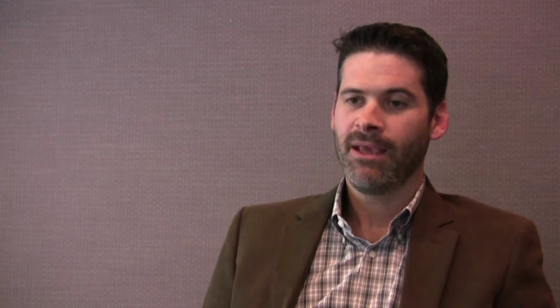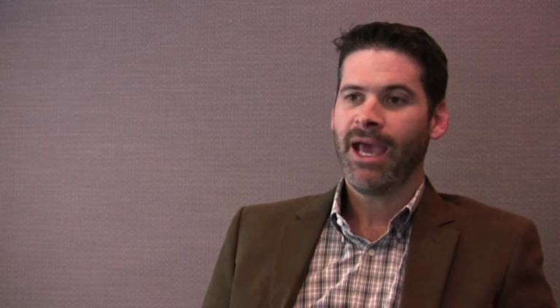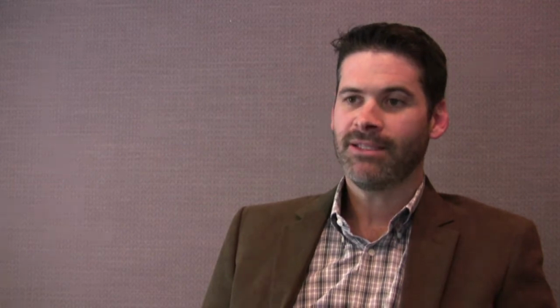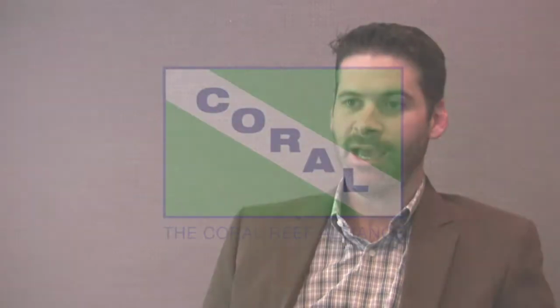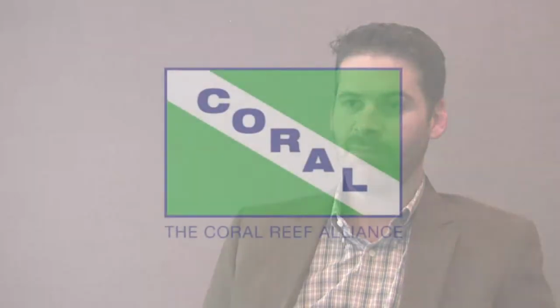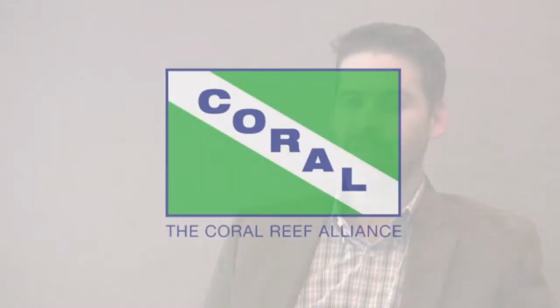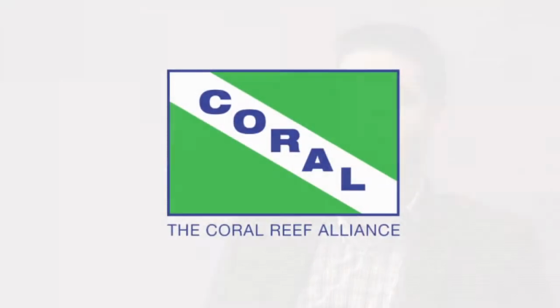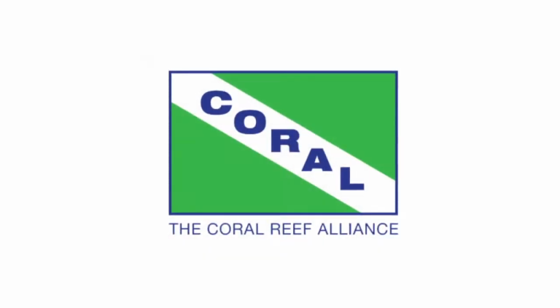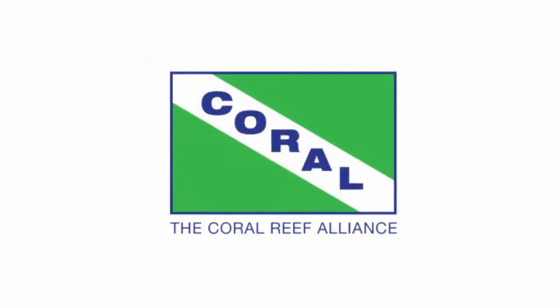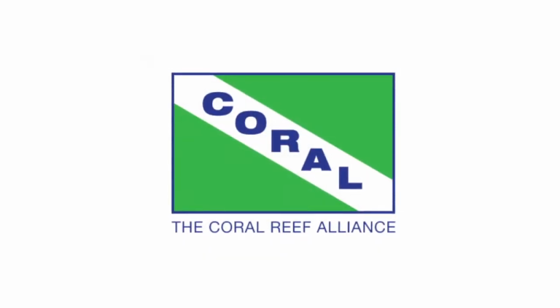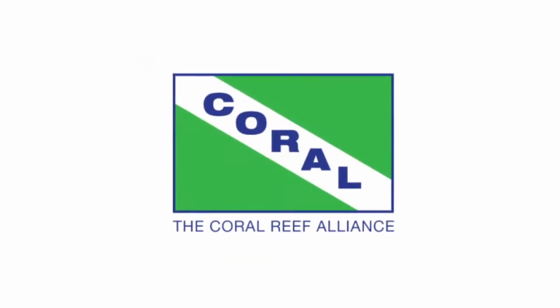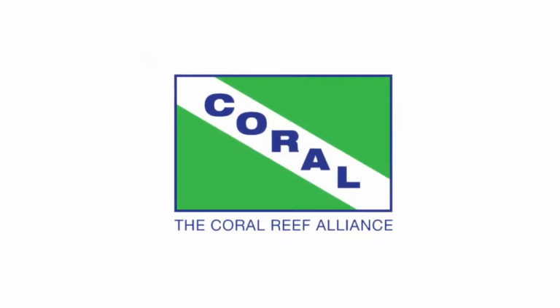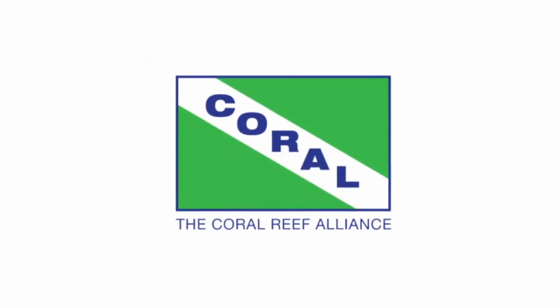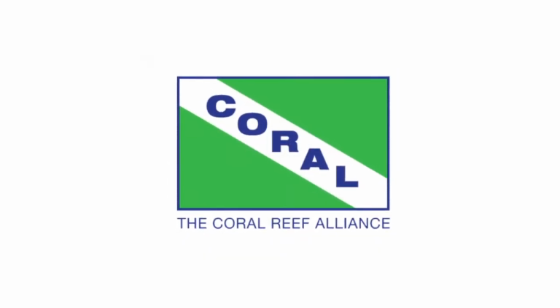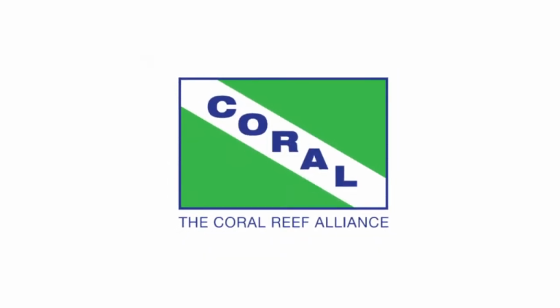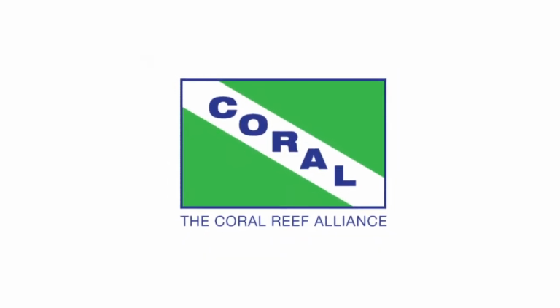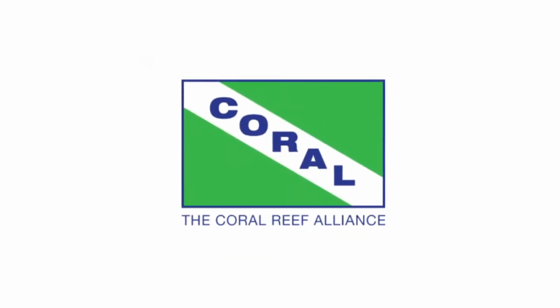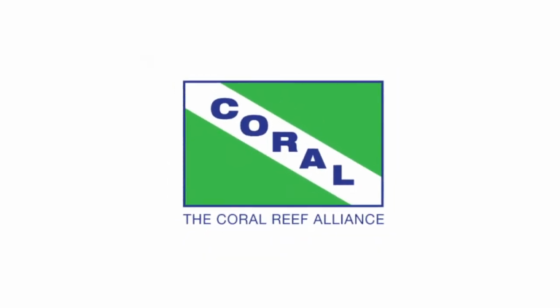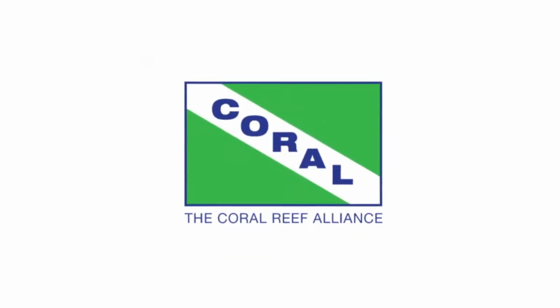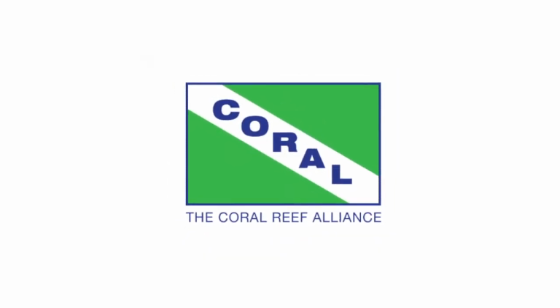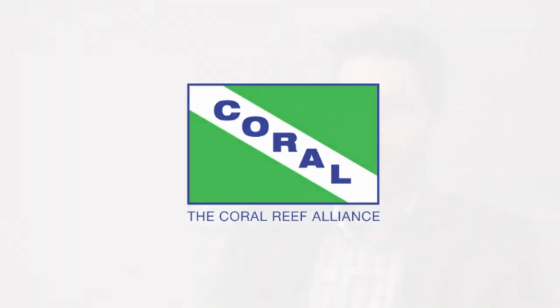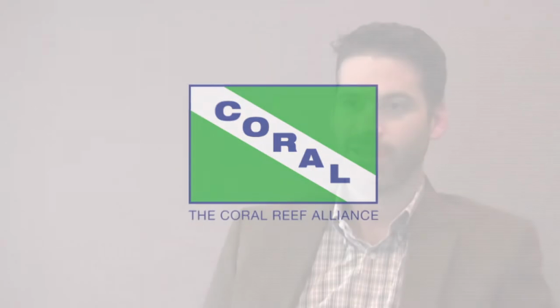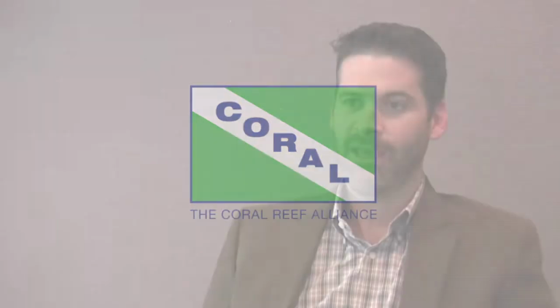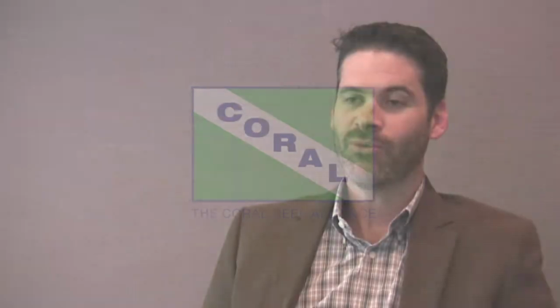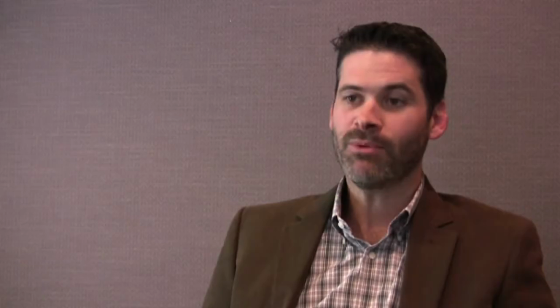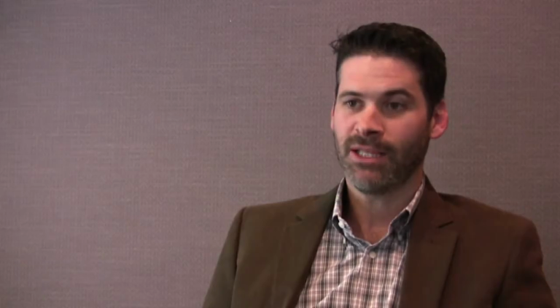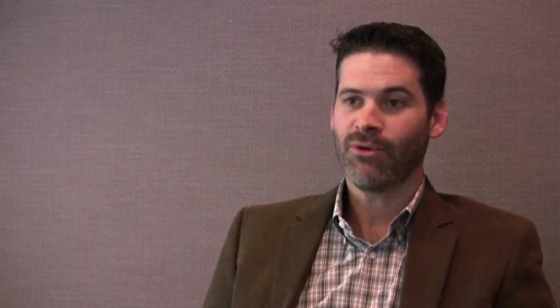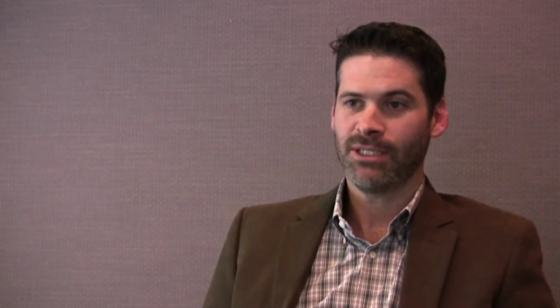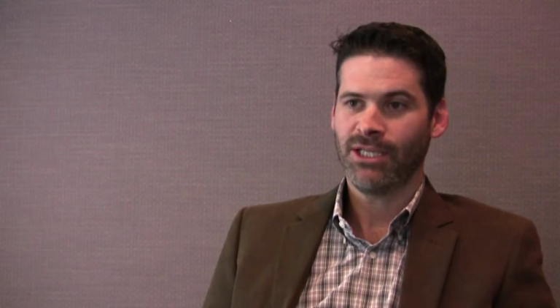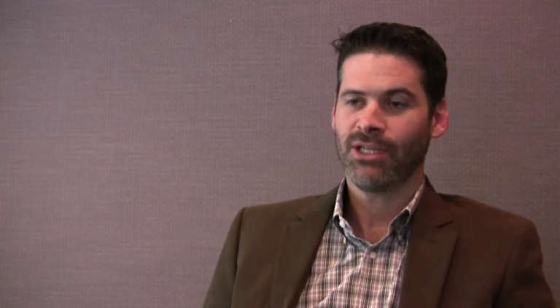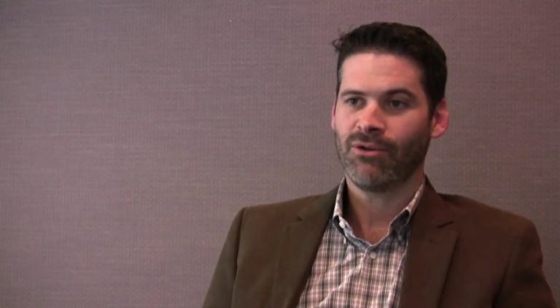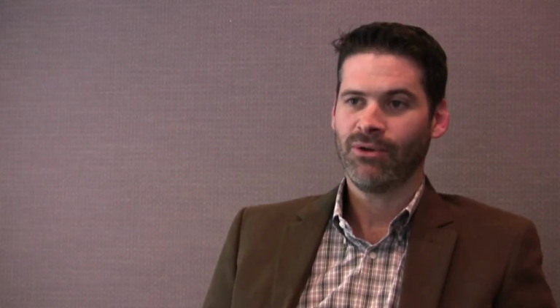At the time, they chose something that was emblematic of their primary interest — scuba diving — to represent the organization in our logo.